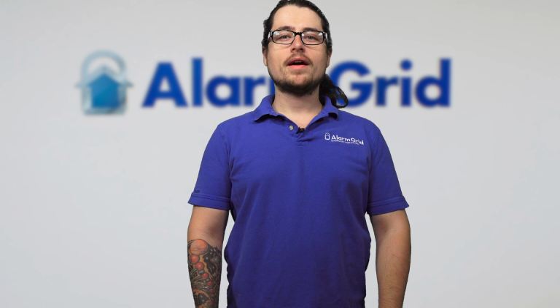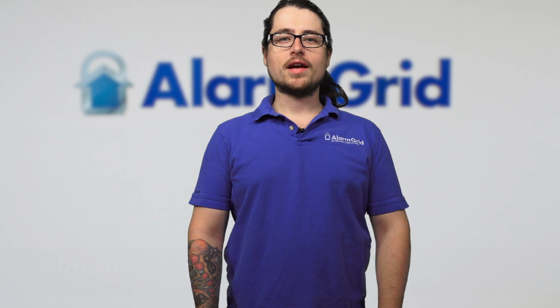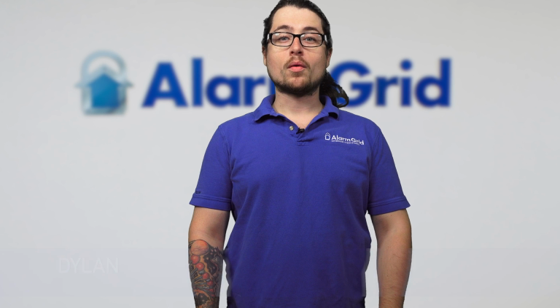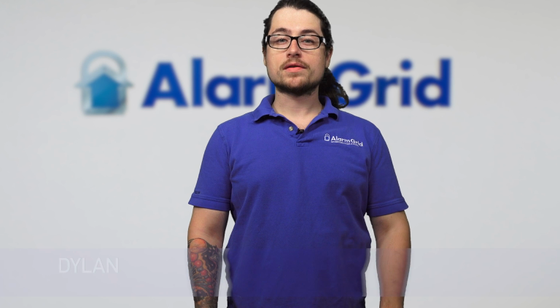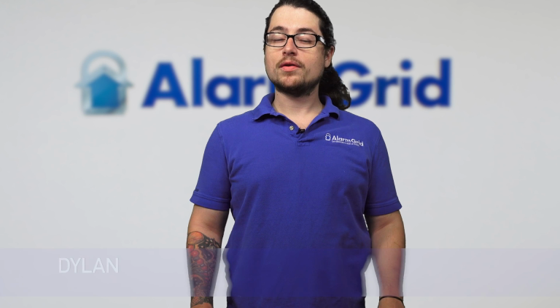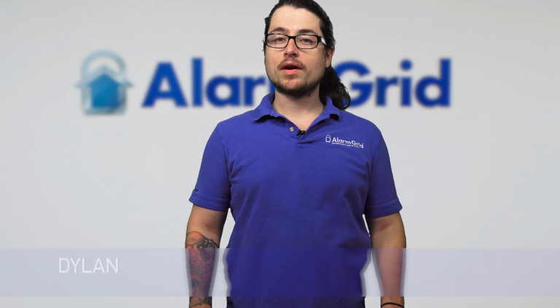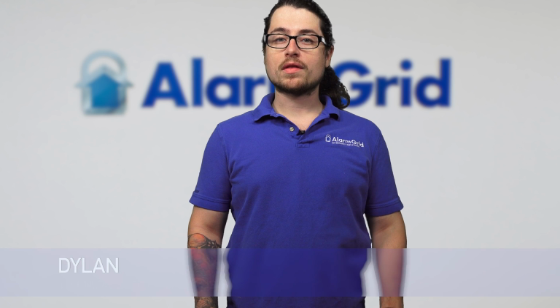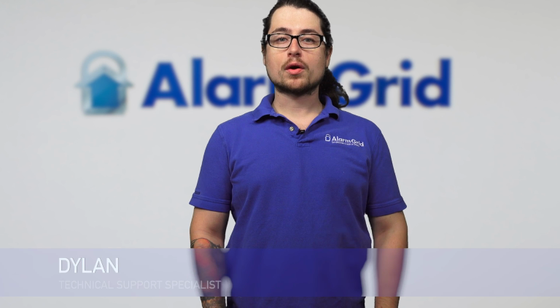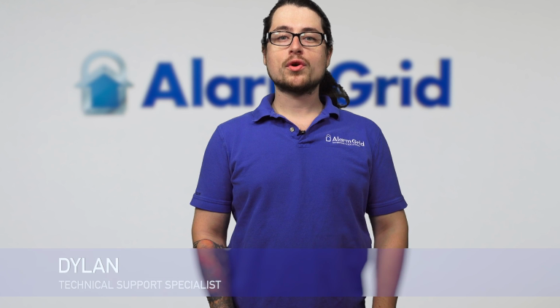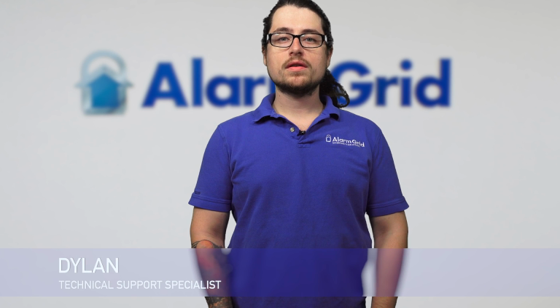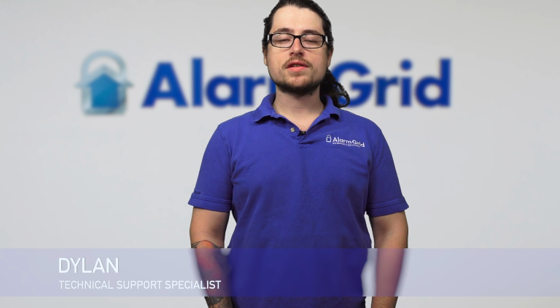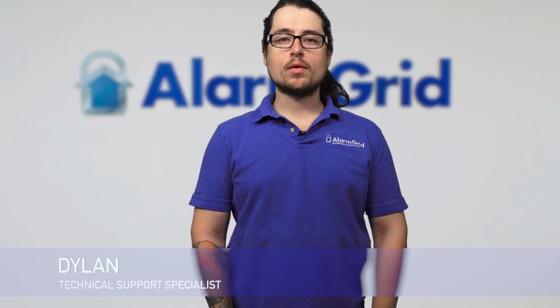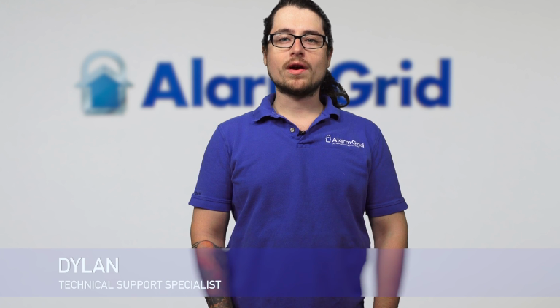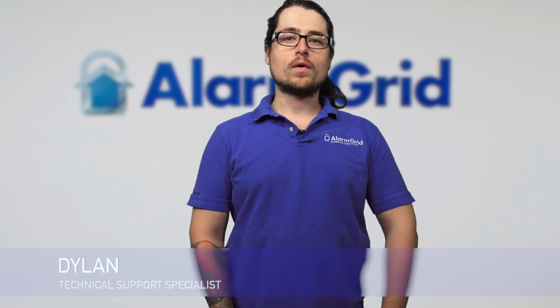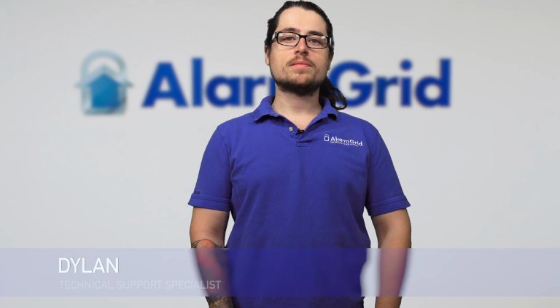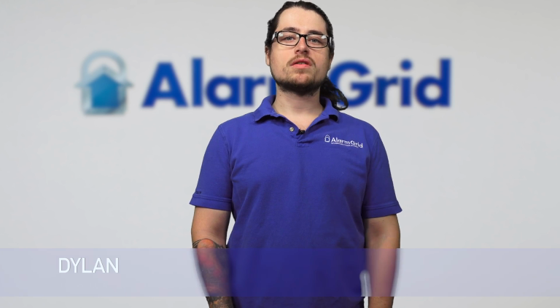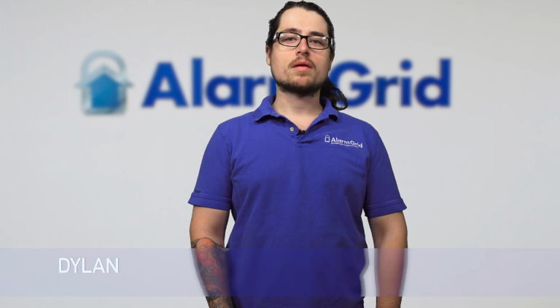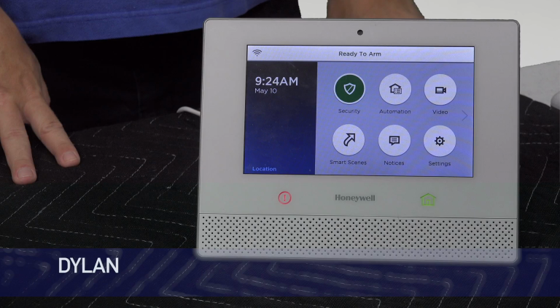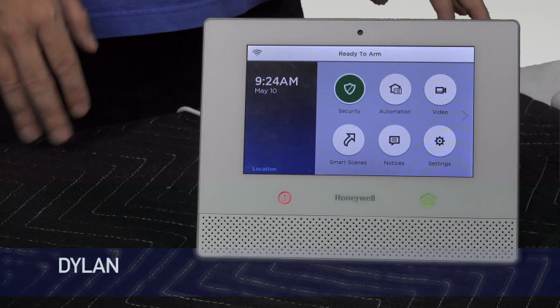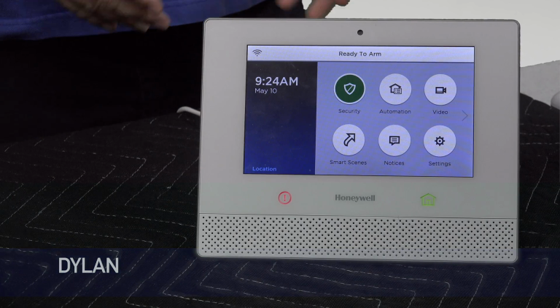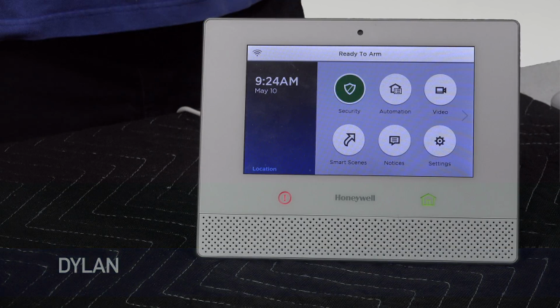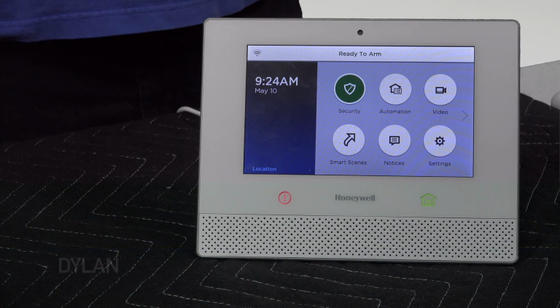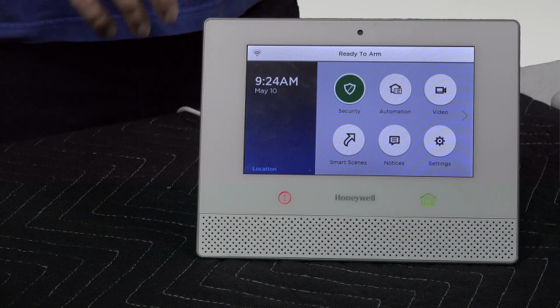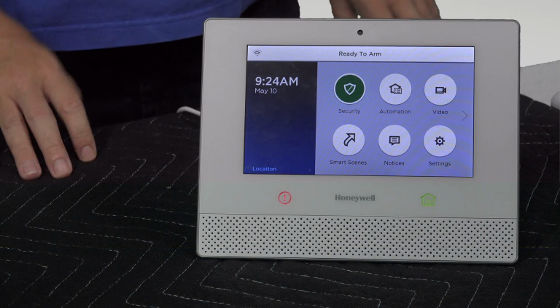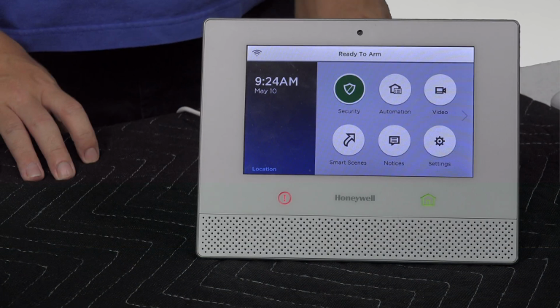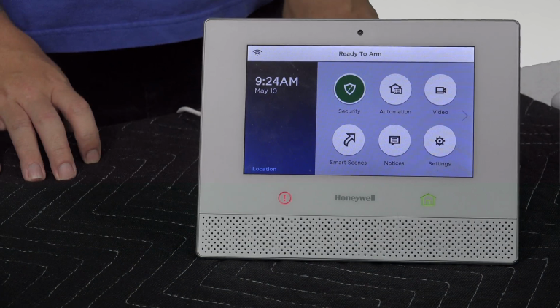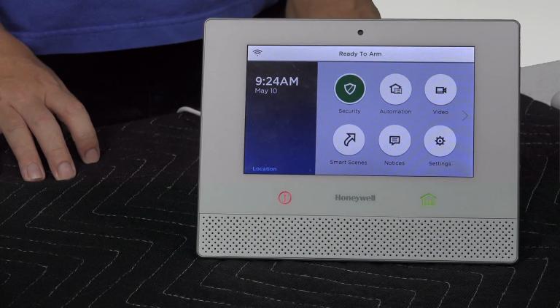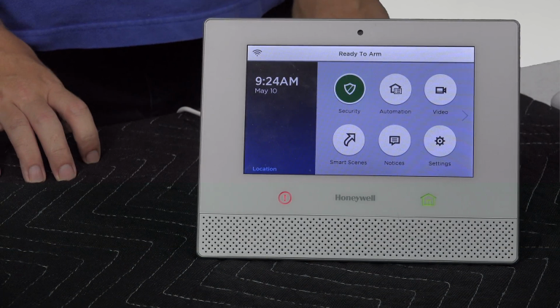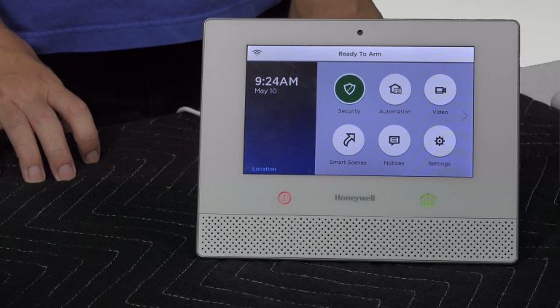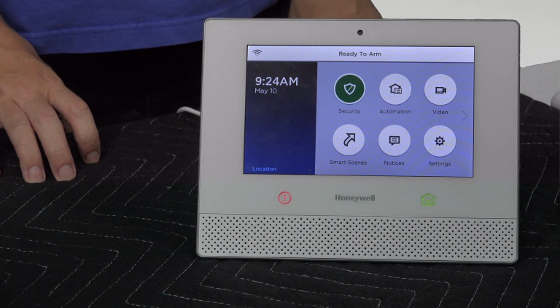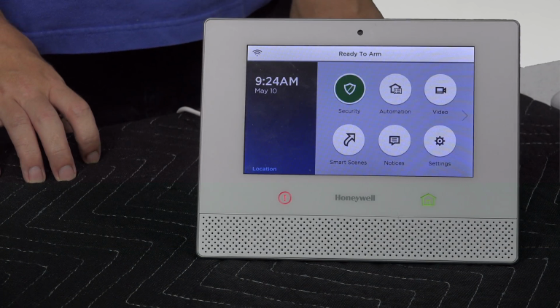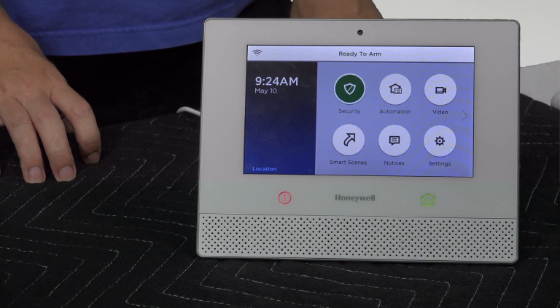Hey, DIYers. Dylan here with Alarm Grid. Today, we are going to be talking about how to update the firmware on a Lyric control panel.